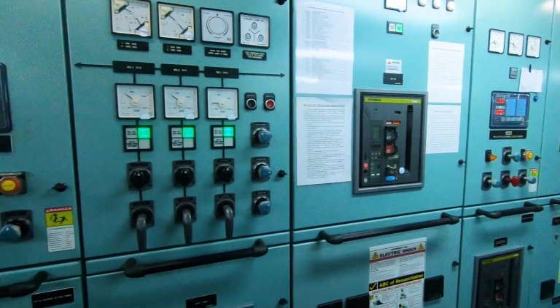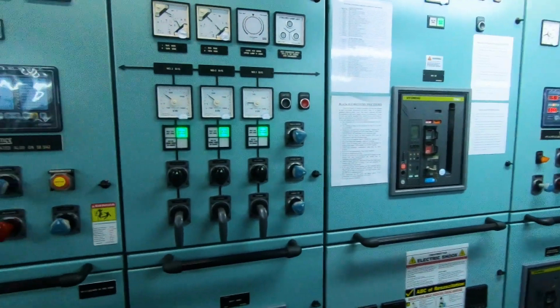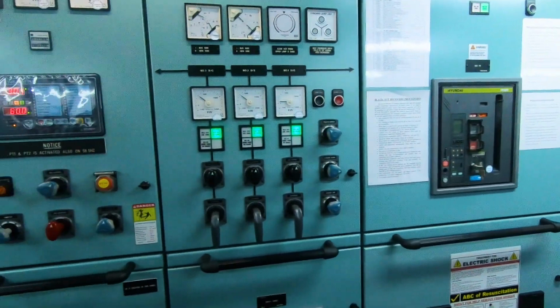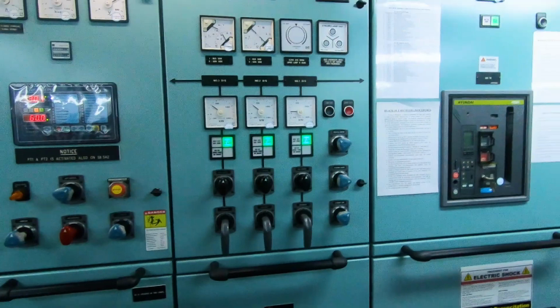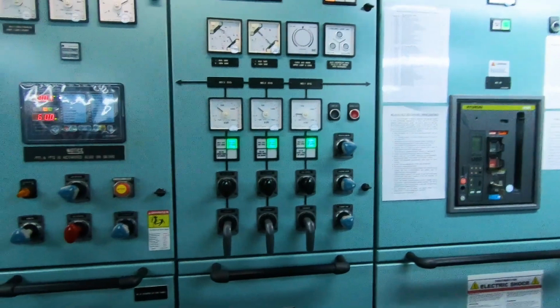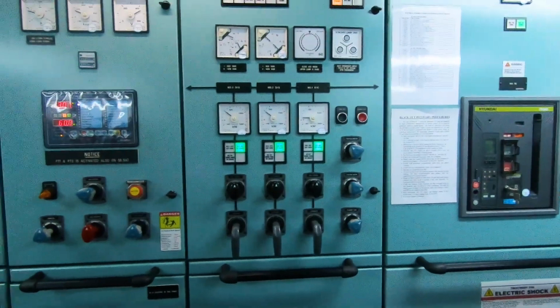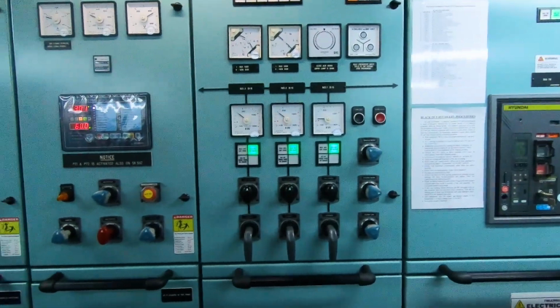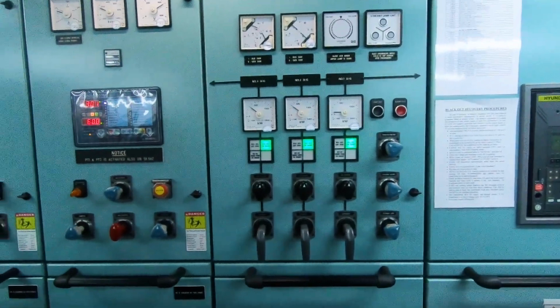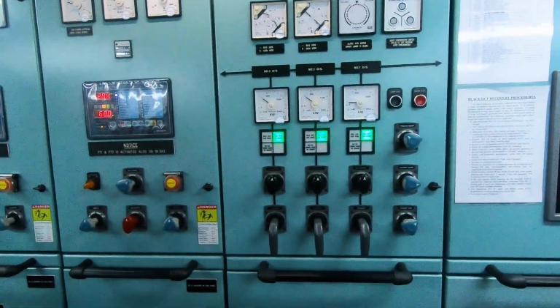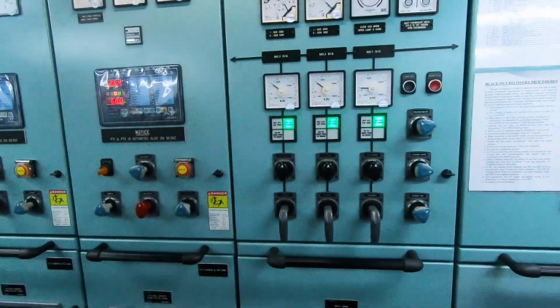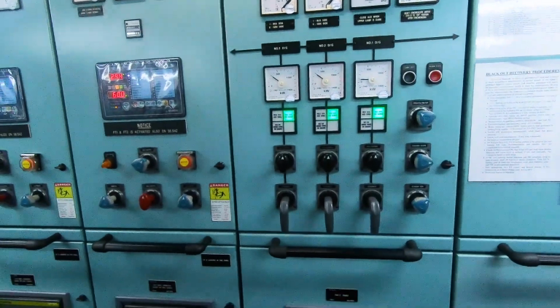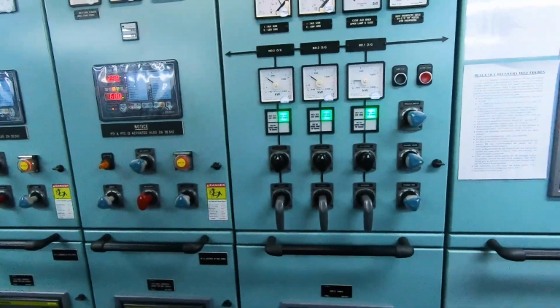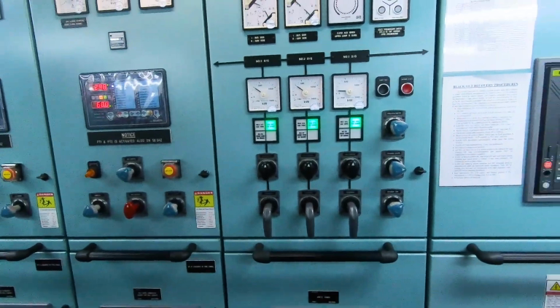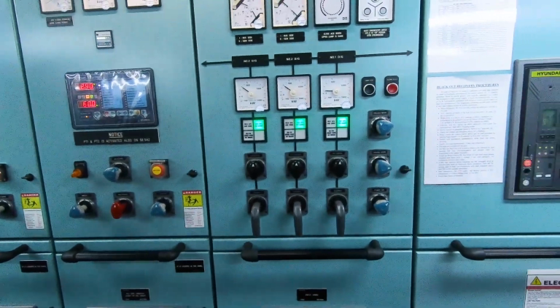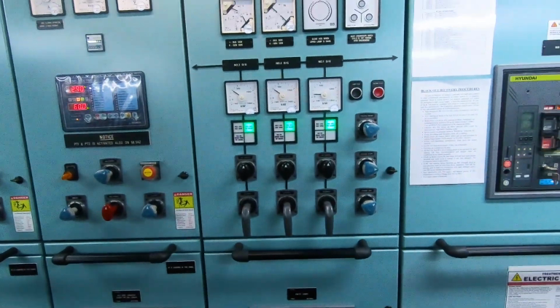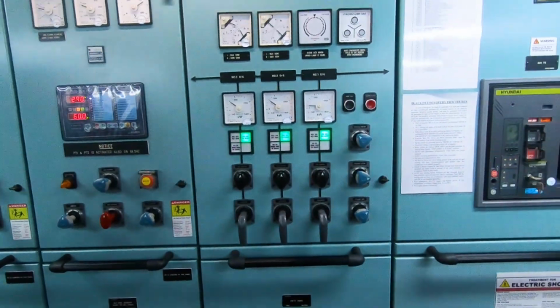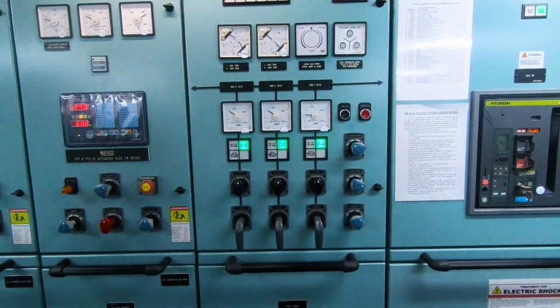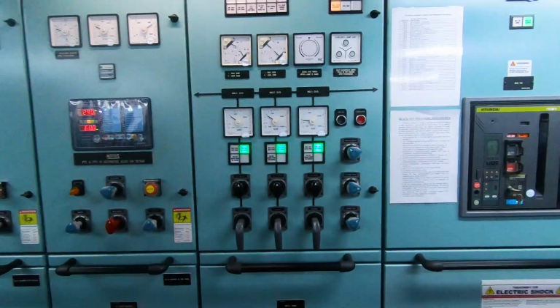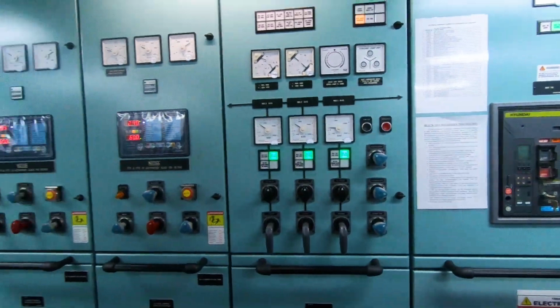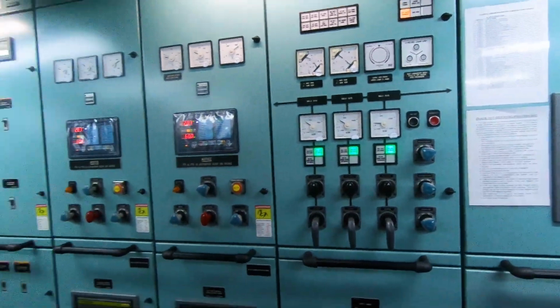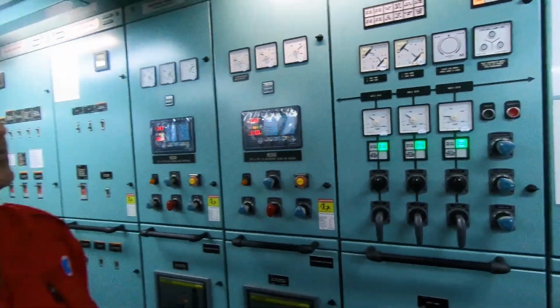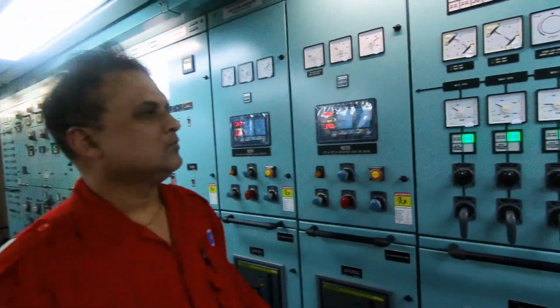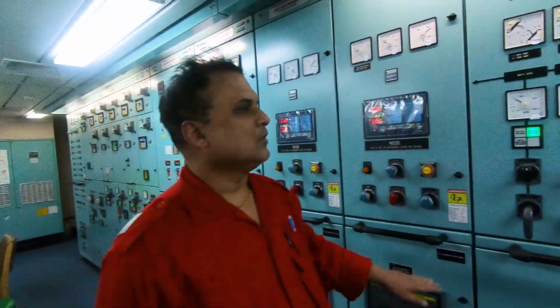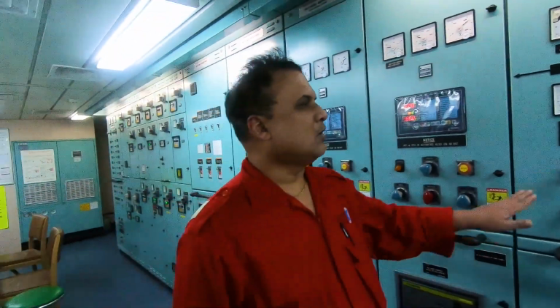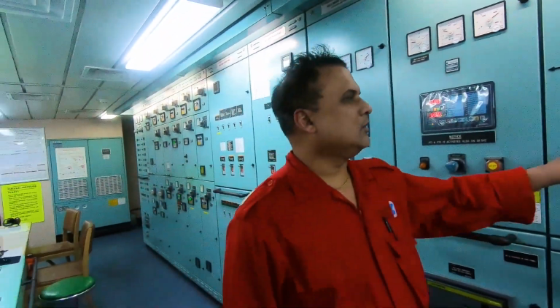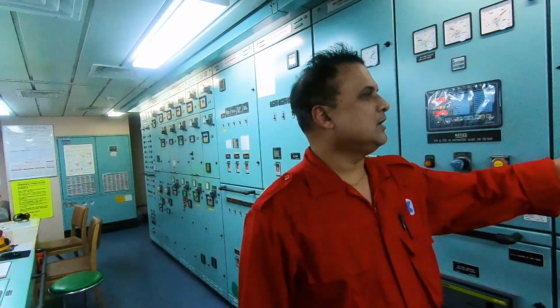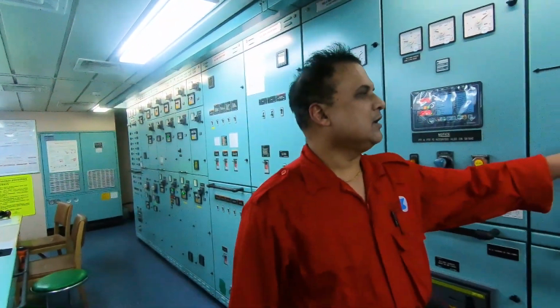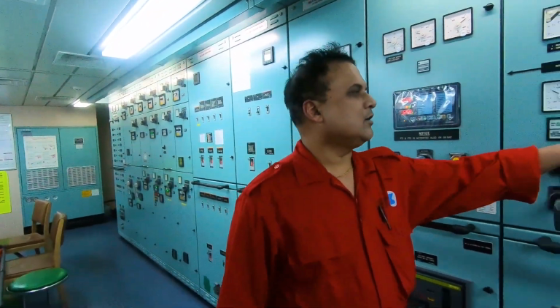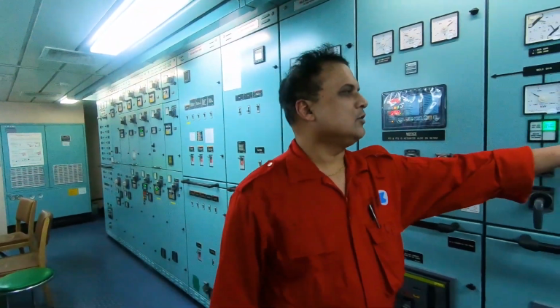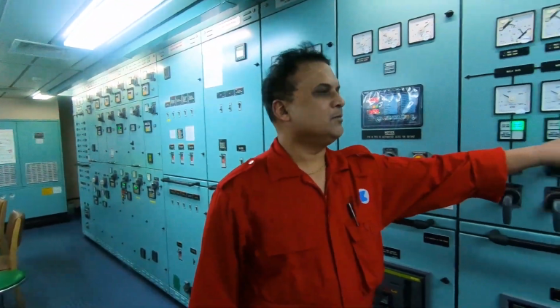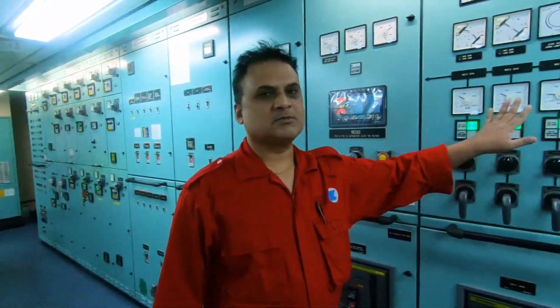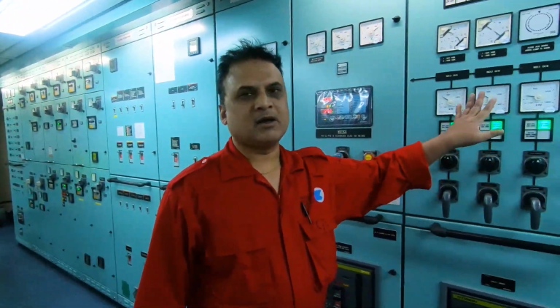So now all three generators are on load — all three are on the bus bar.